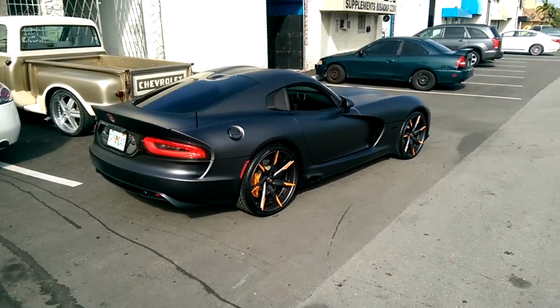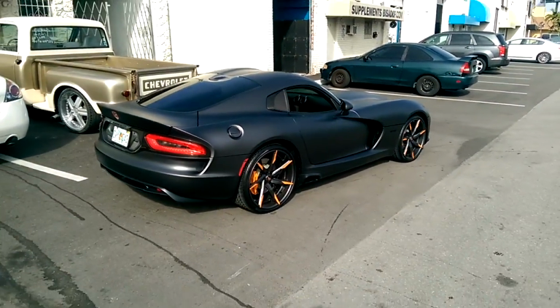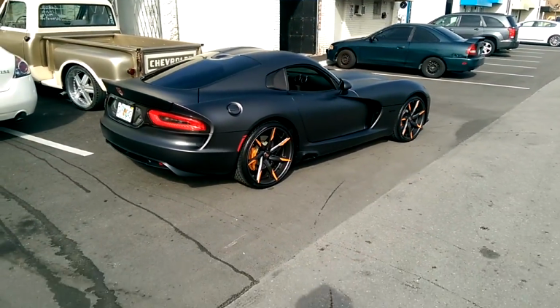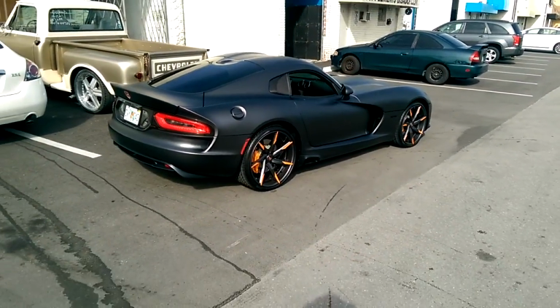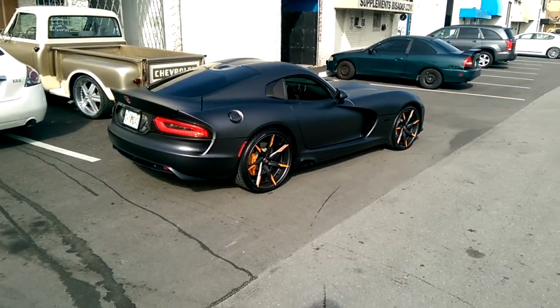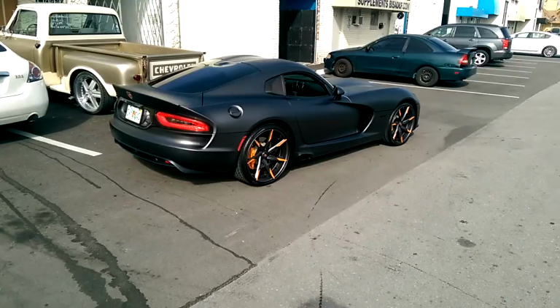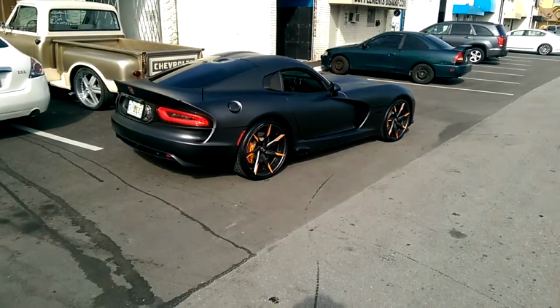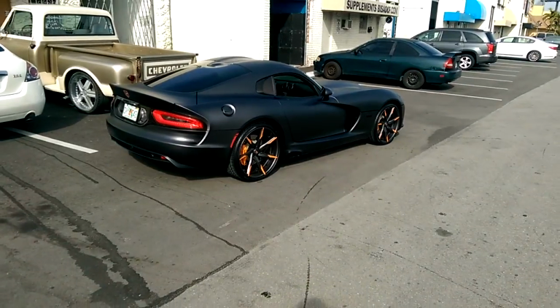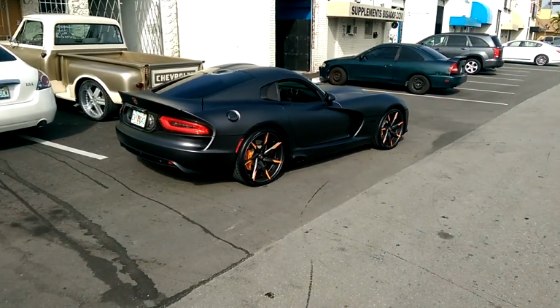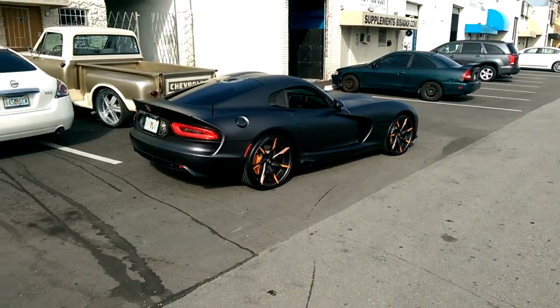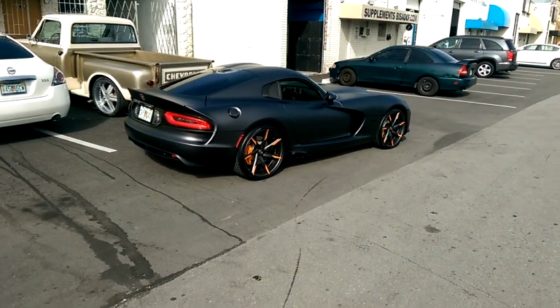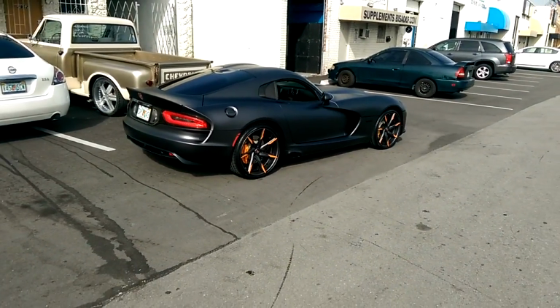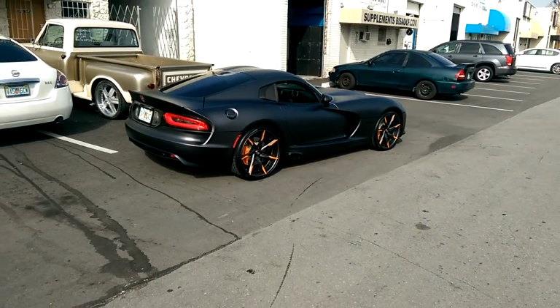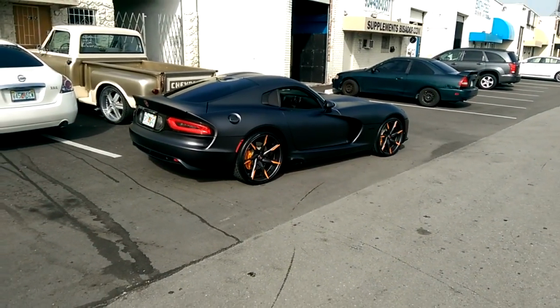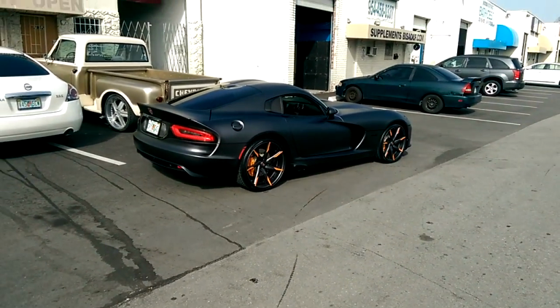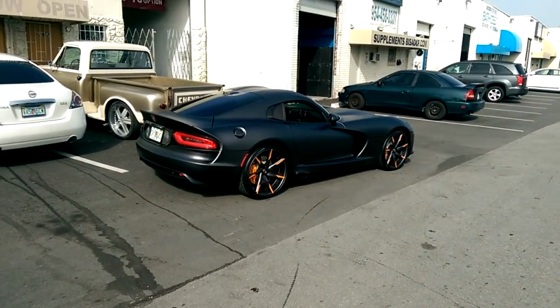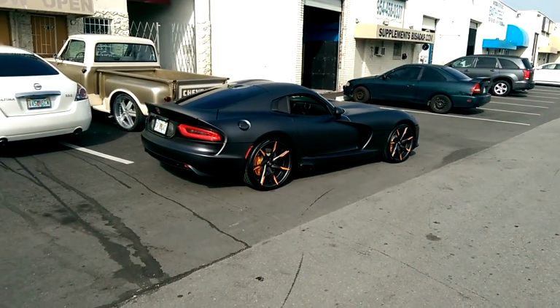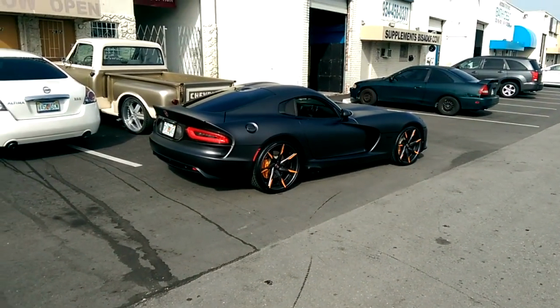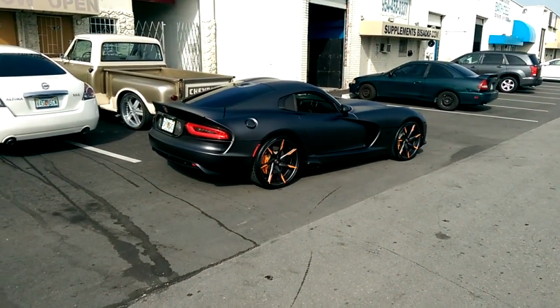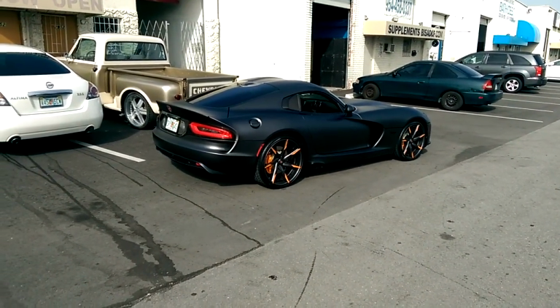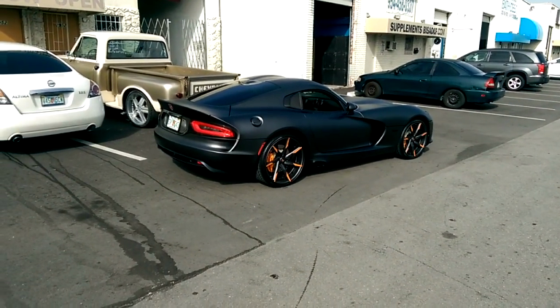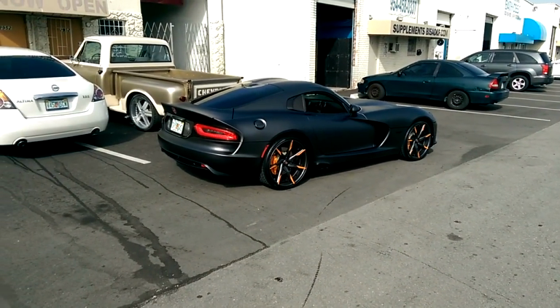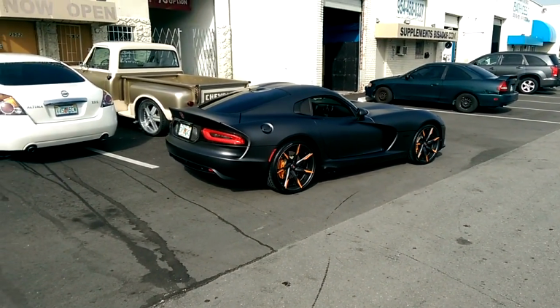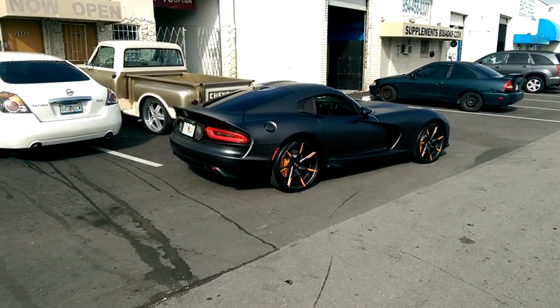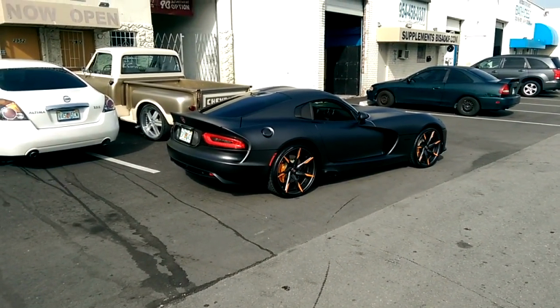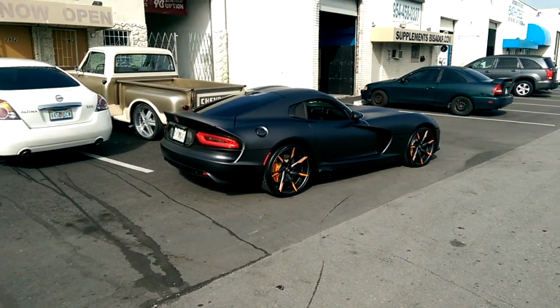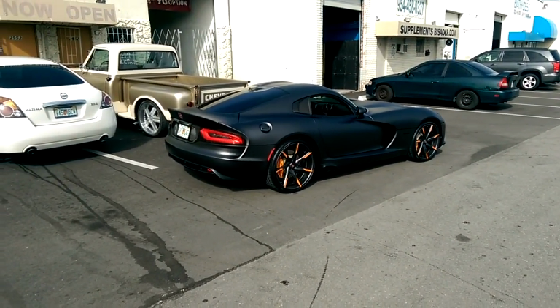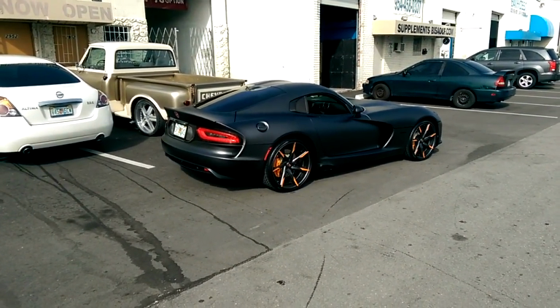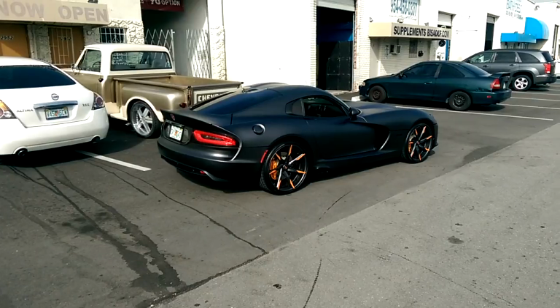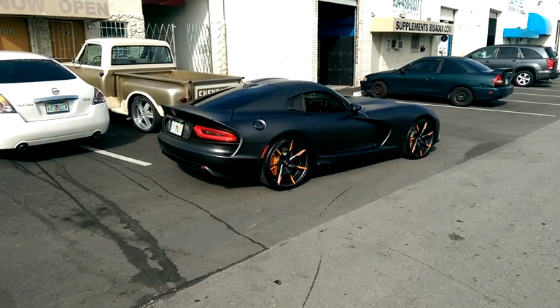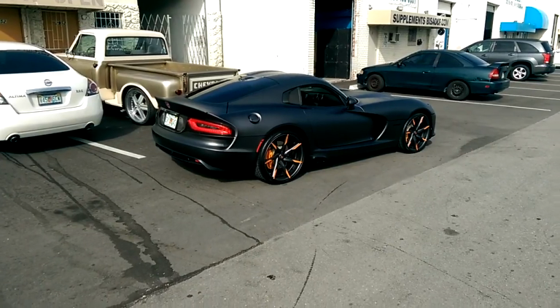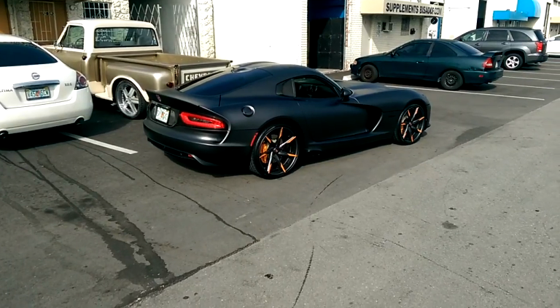Custom paint — got the graphite to match the vehicle. Orange spokes, custom finish to match the calipers and bring everything together.